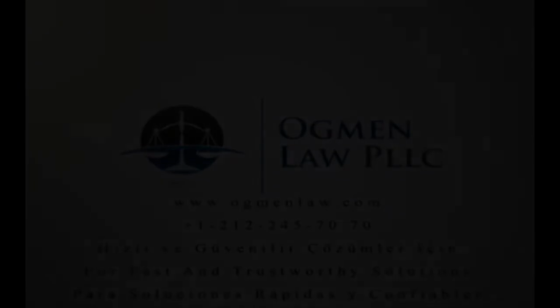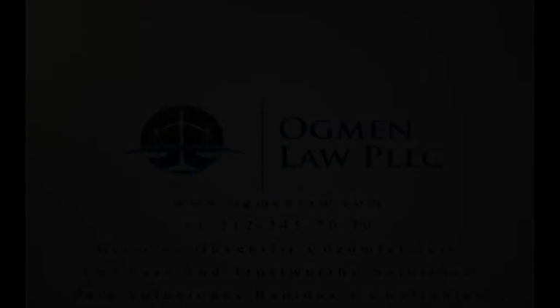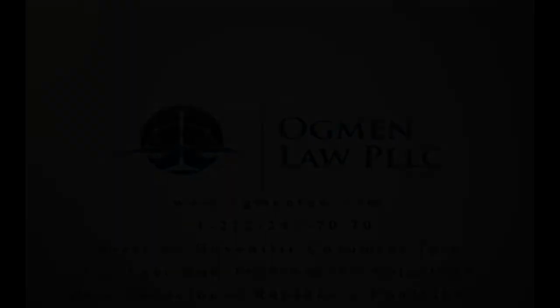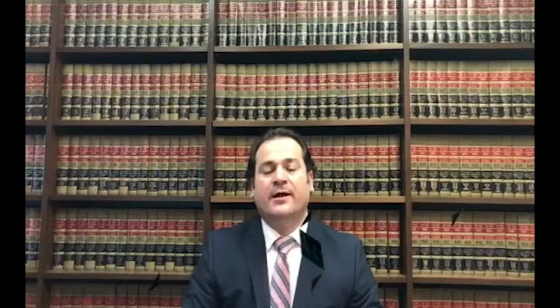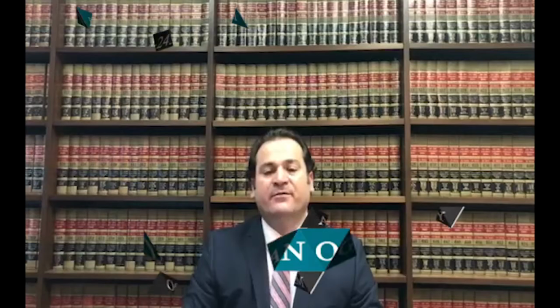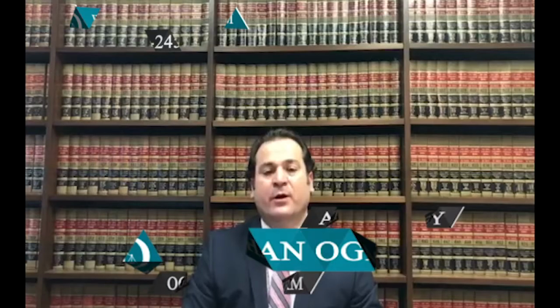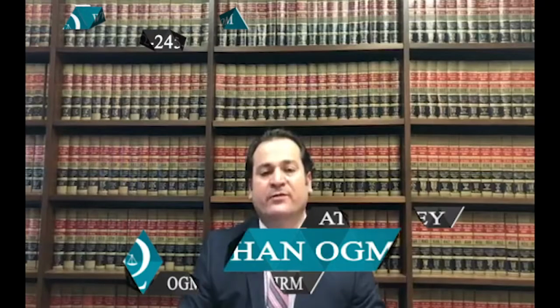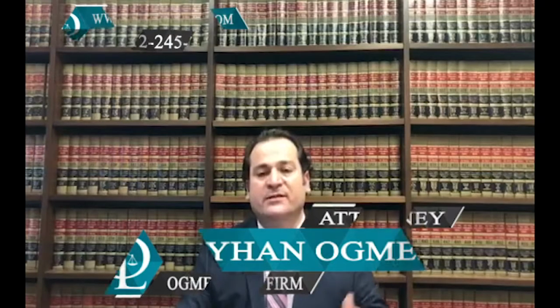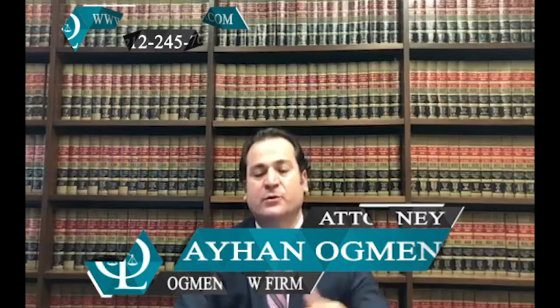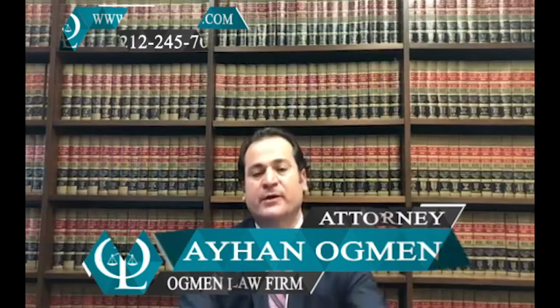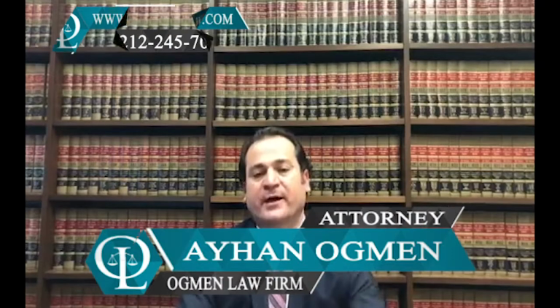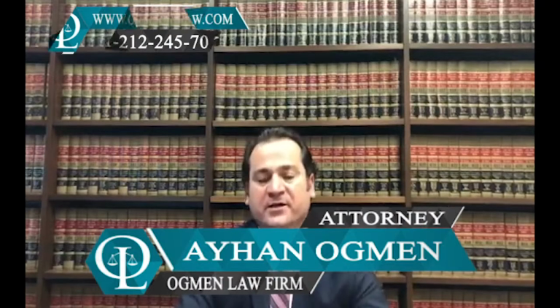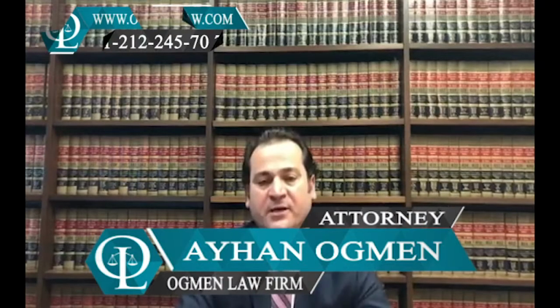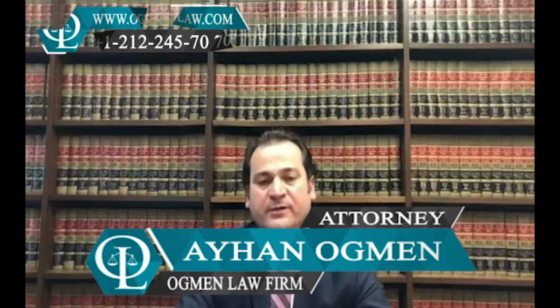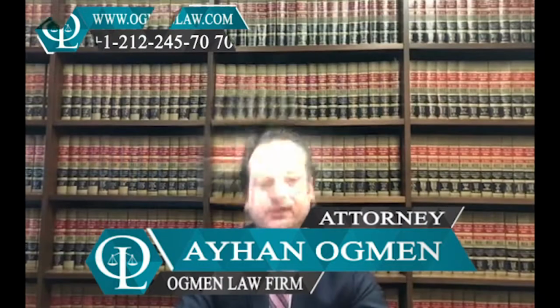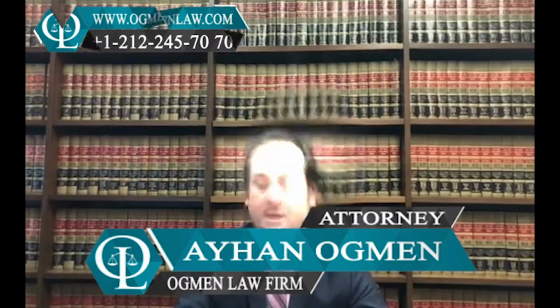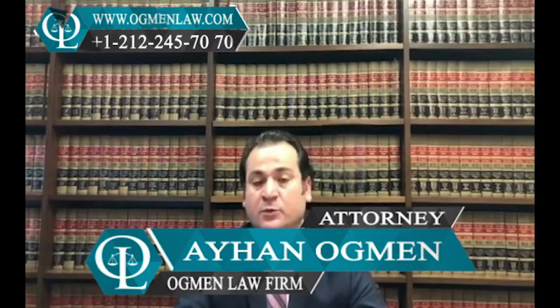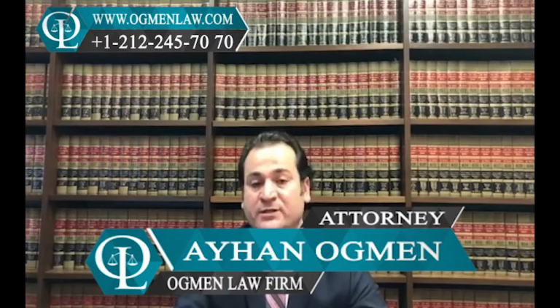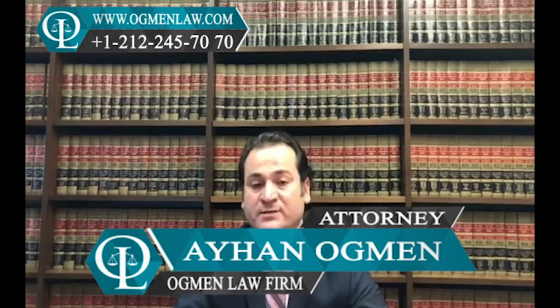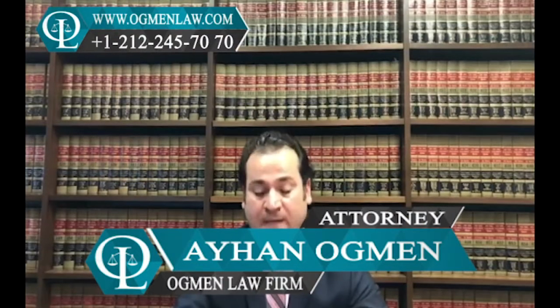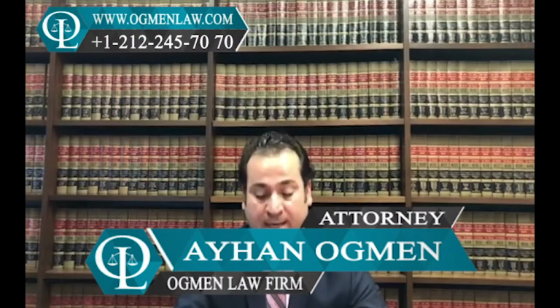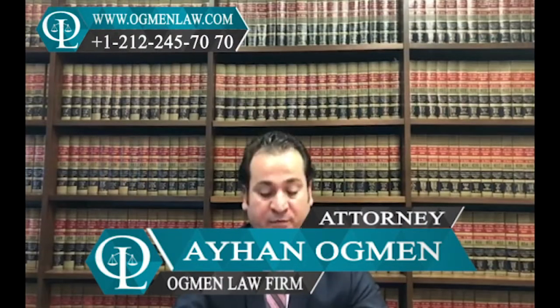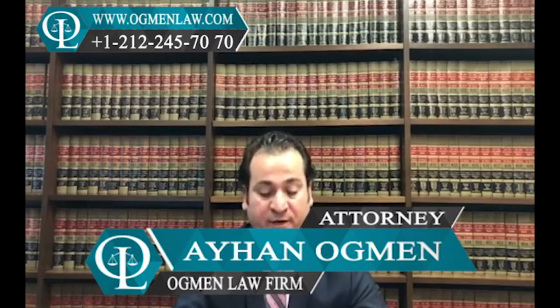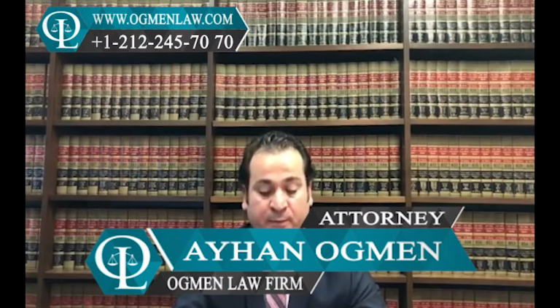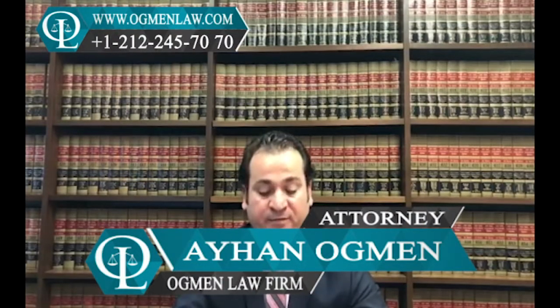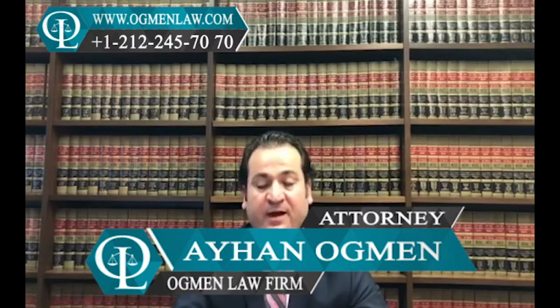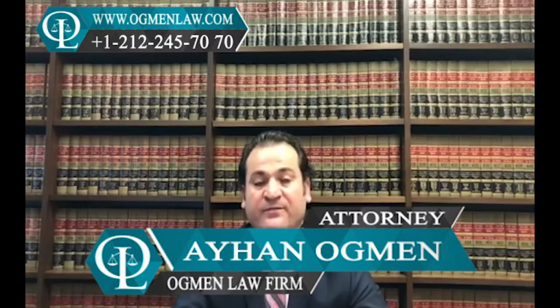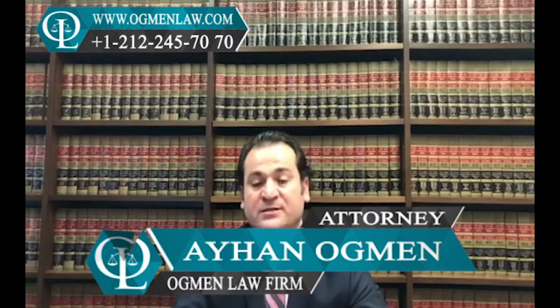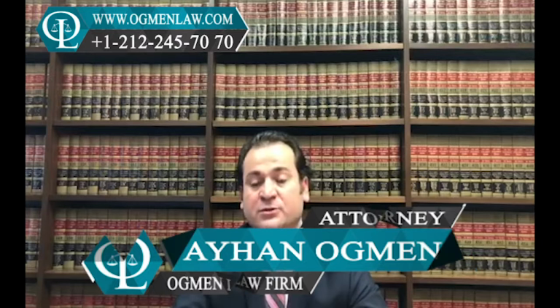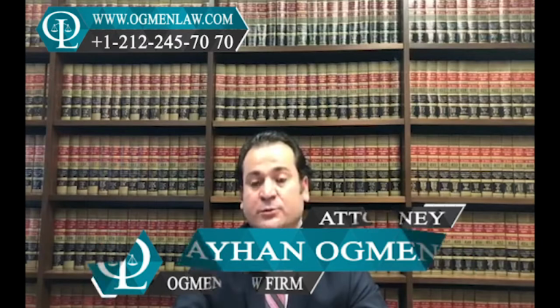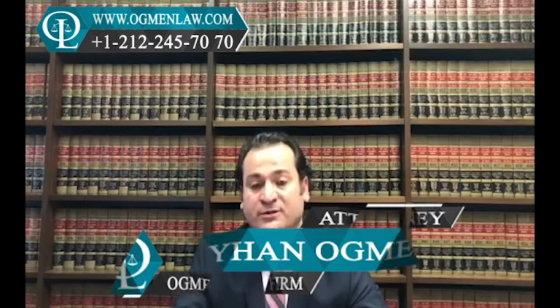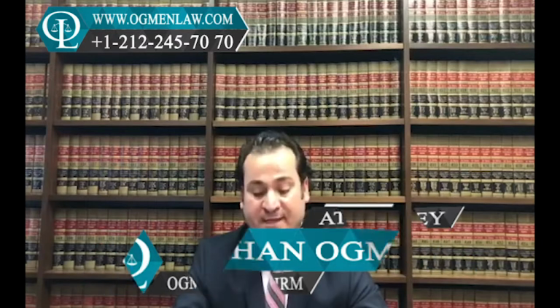Hi everyone, this is attorney Ayhan Agman. How long does it take for an EB-5 visa to process?